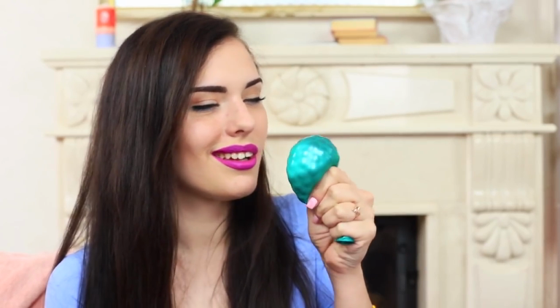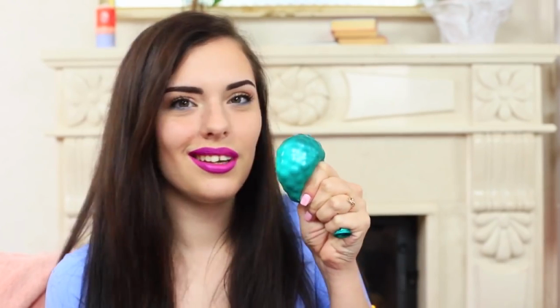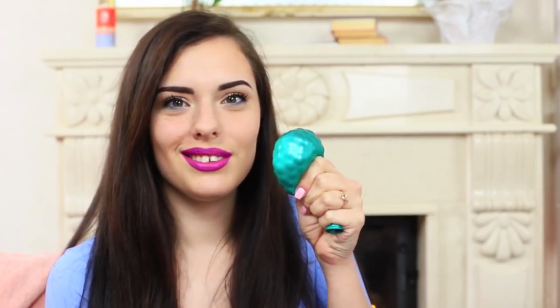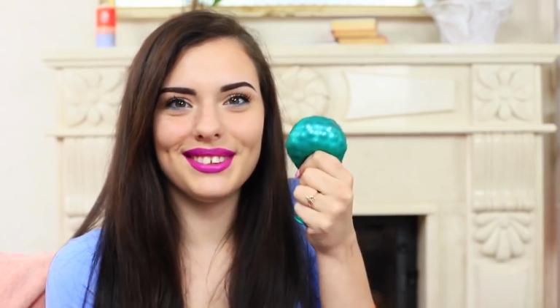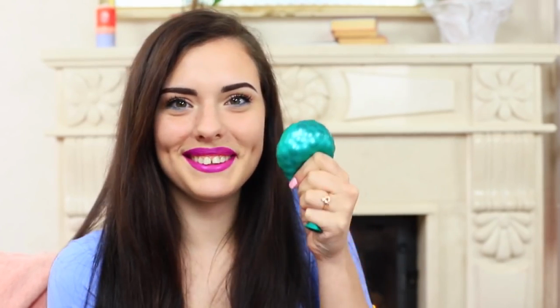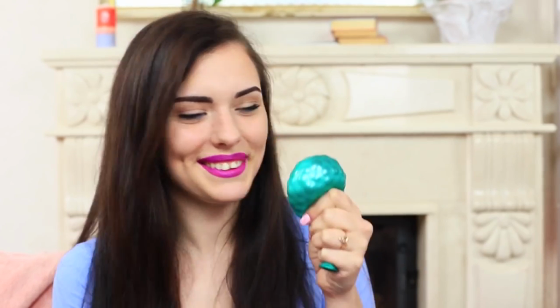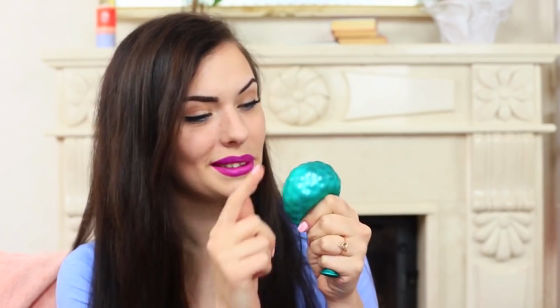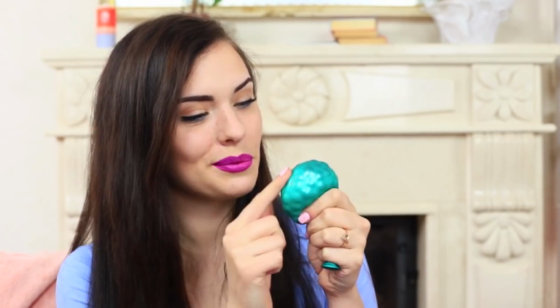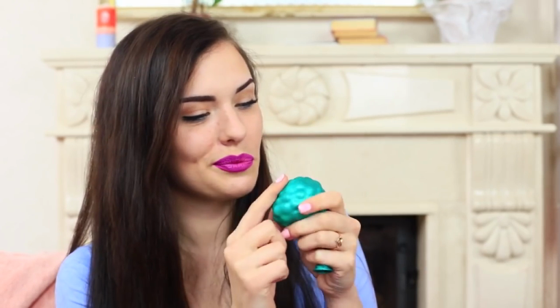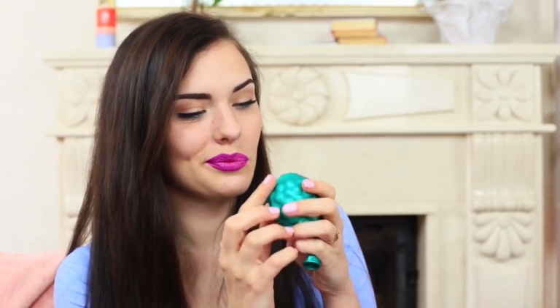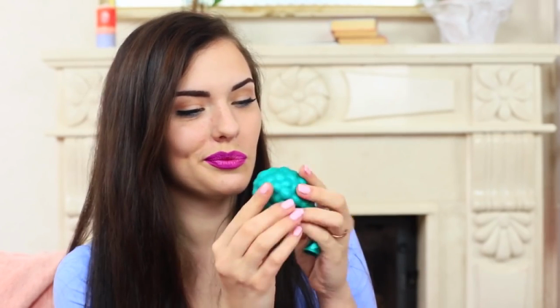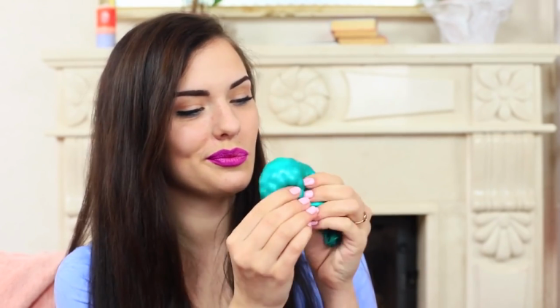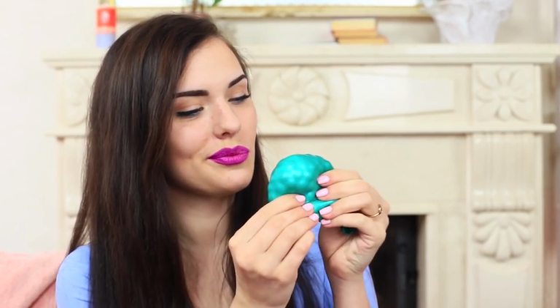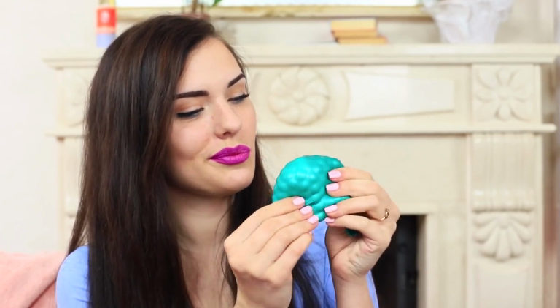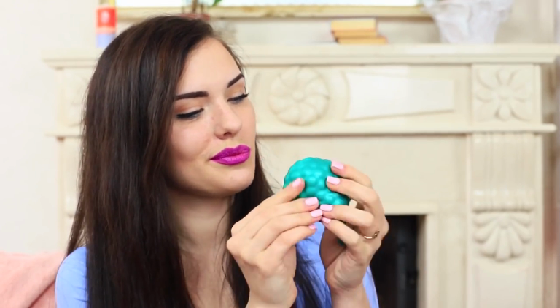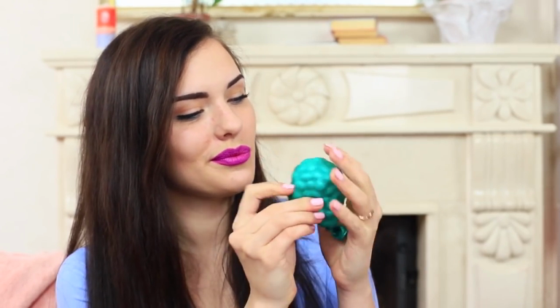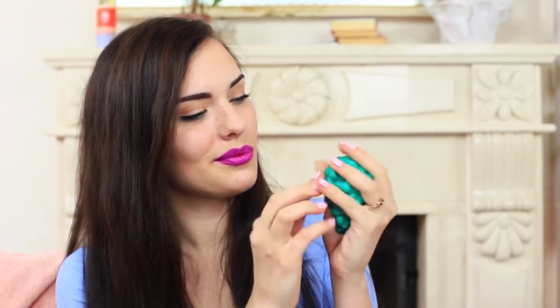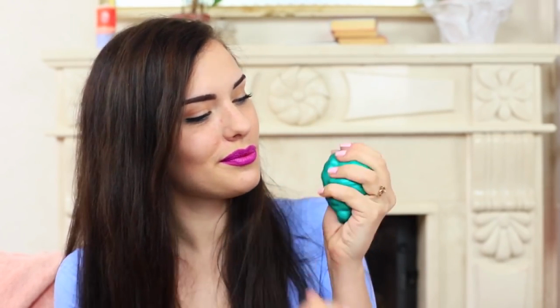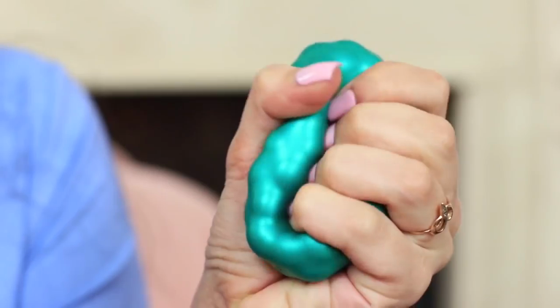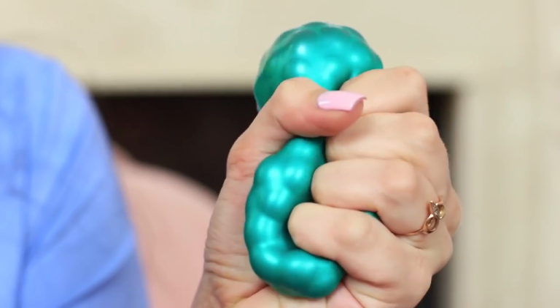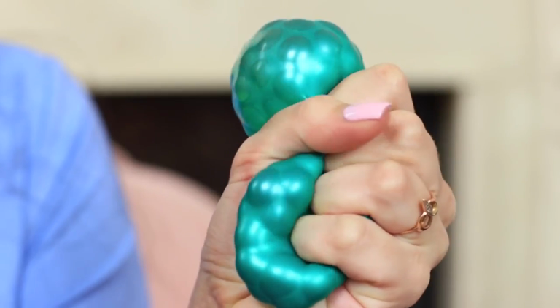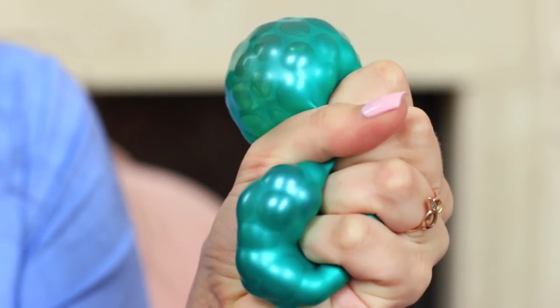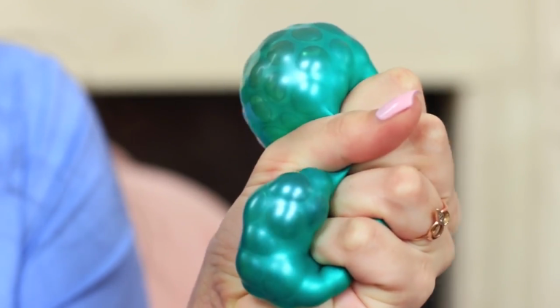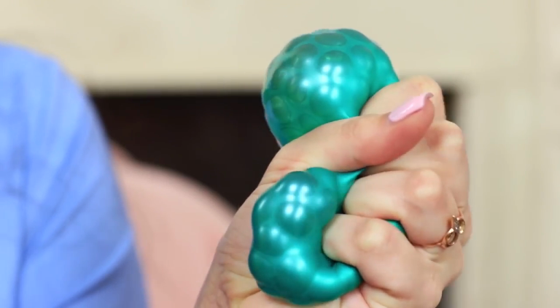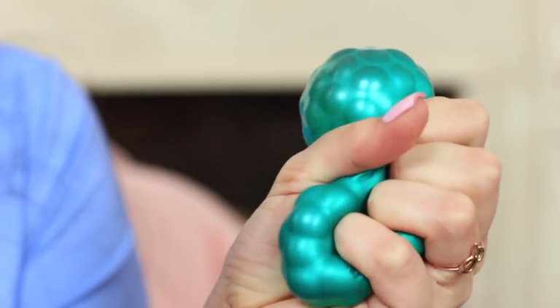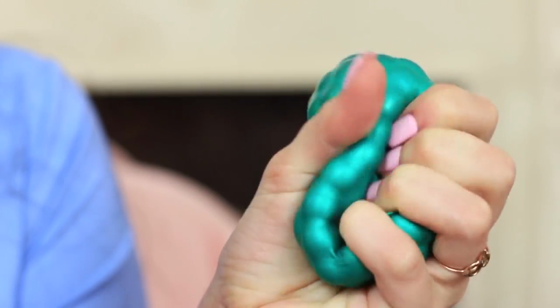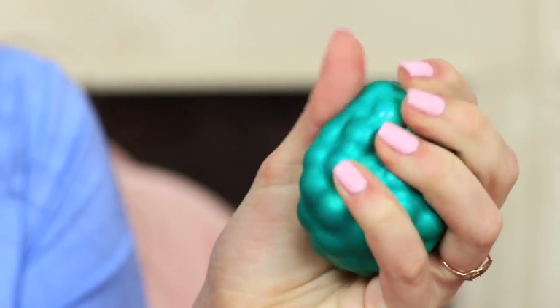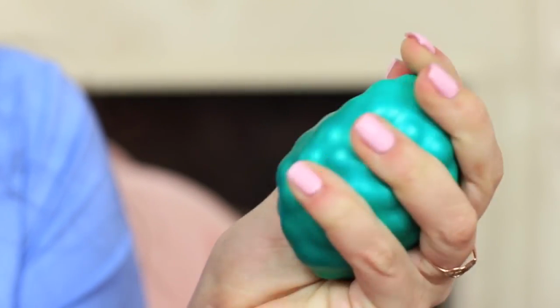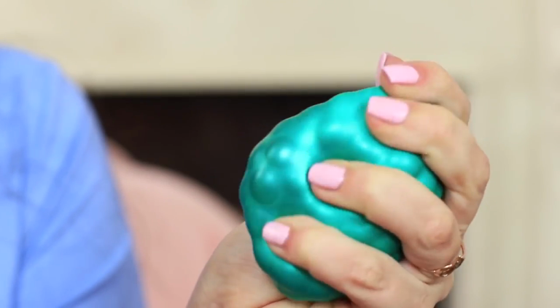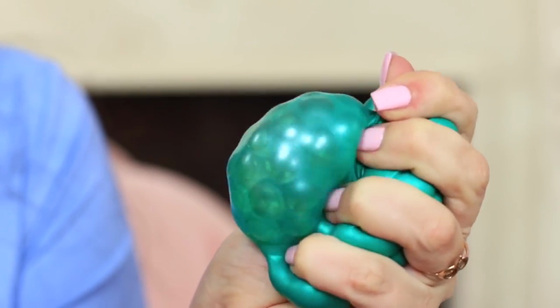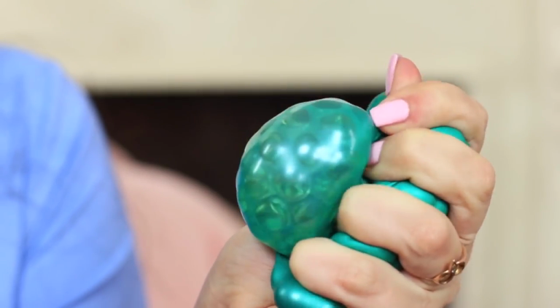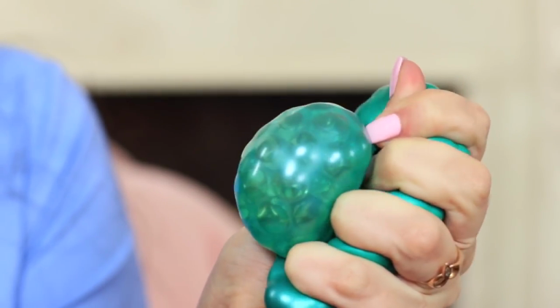It's a very simple and quick way to make your mood better. You would never let this balloon out of your hands.